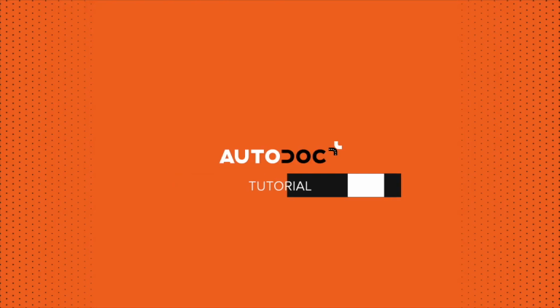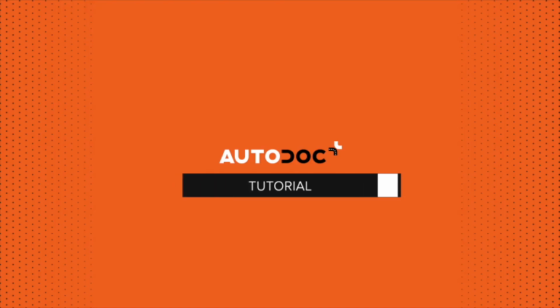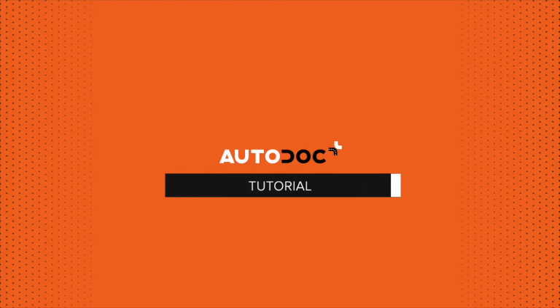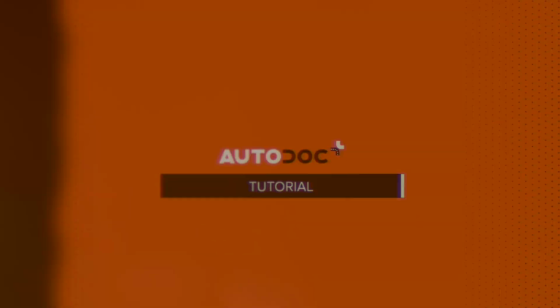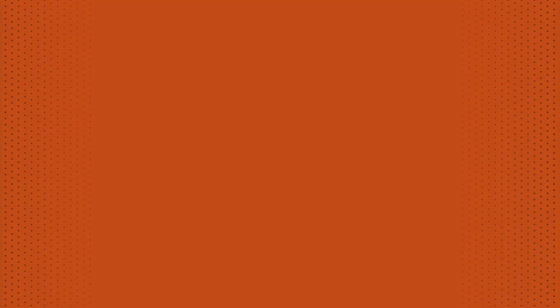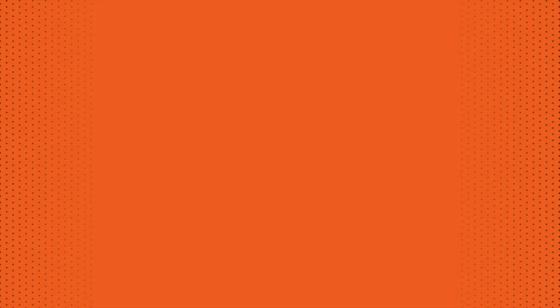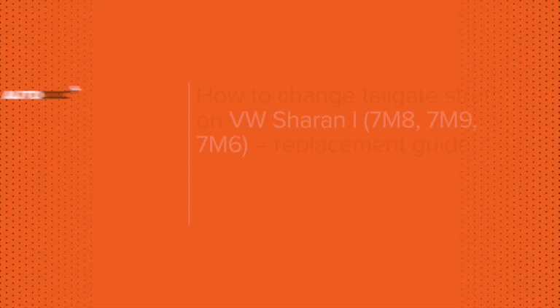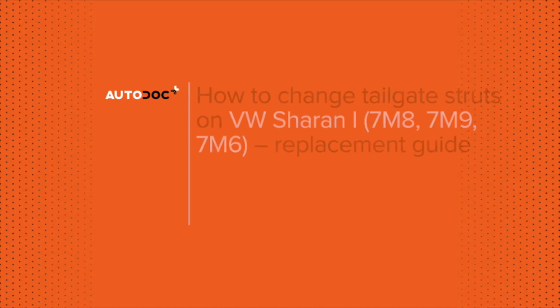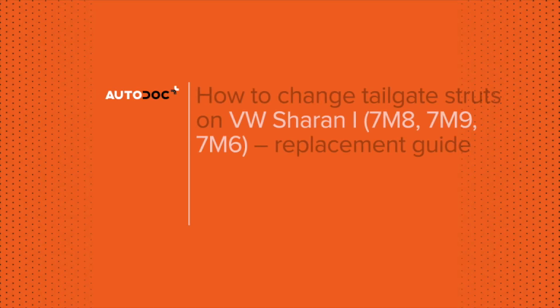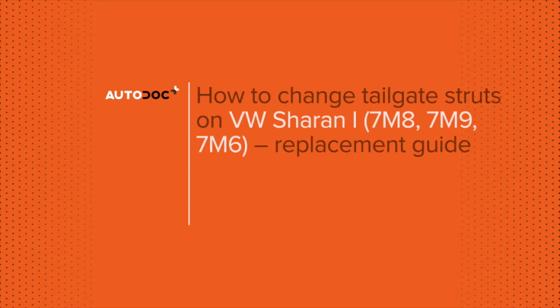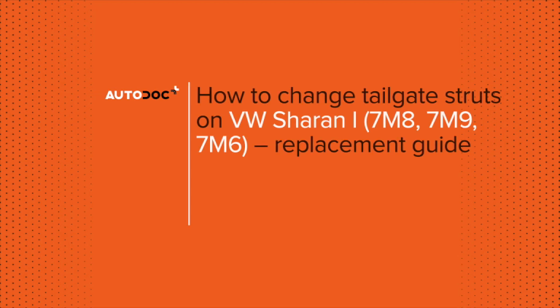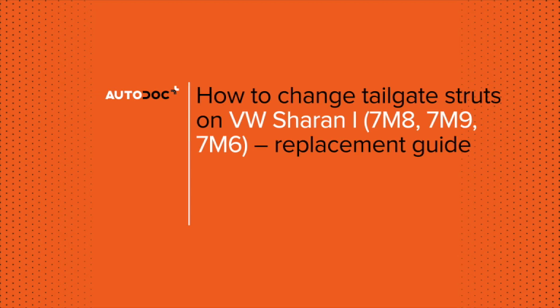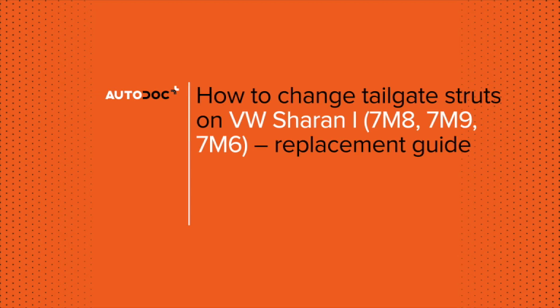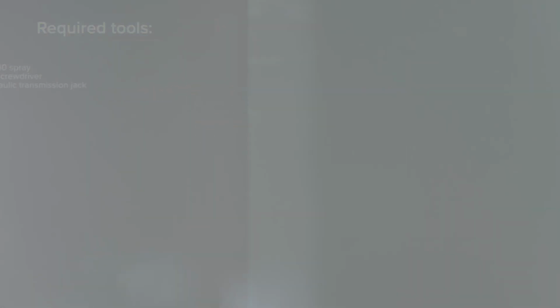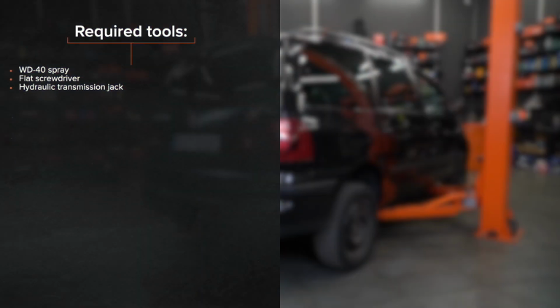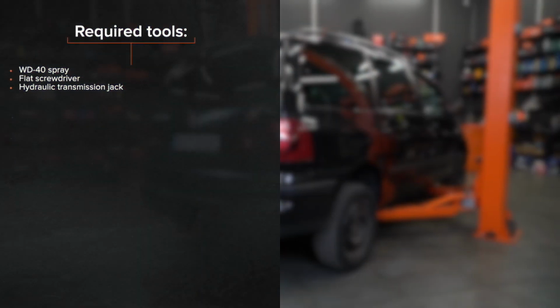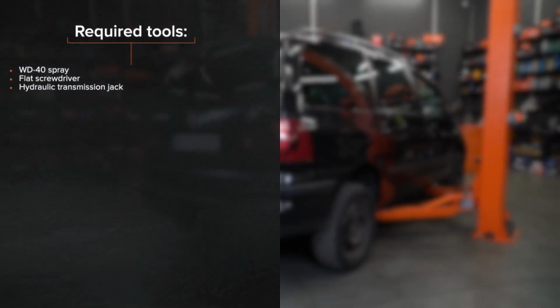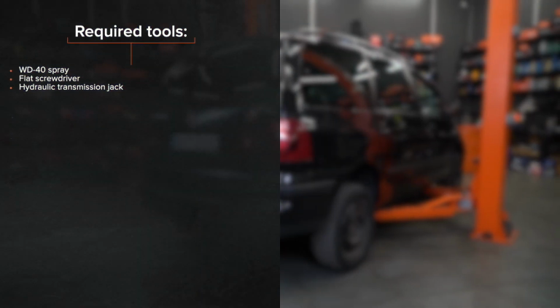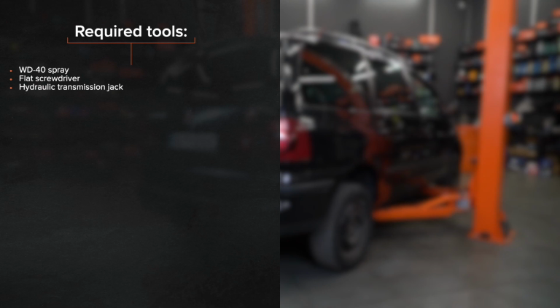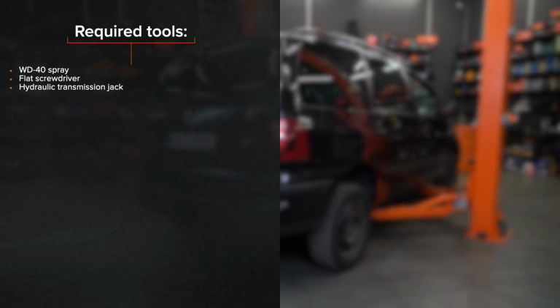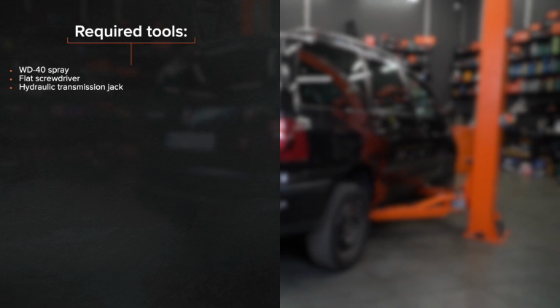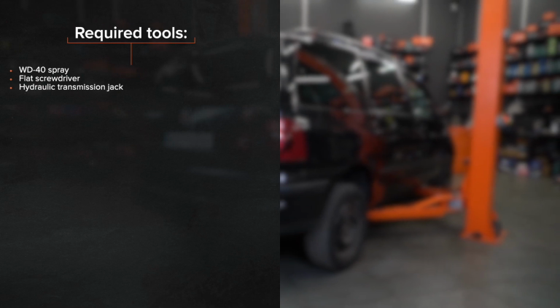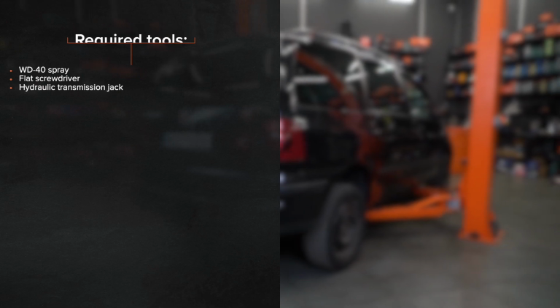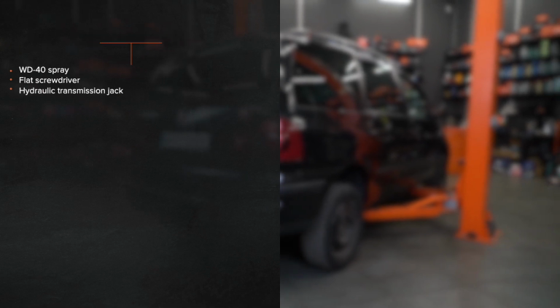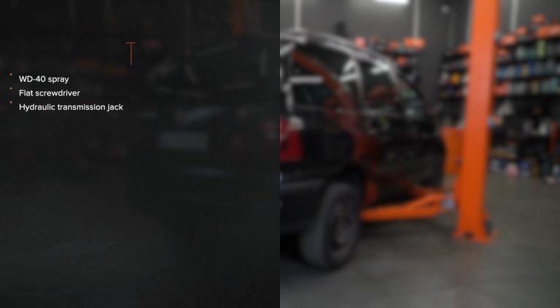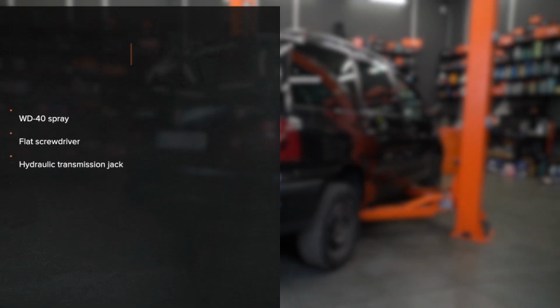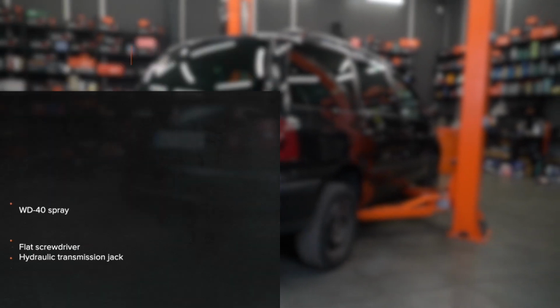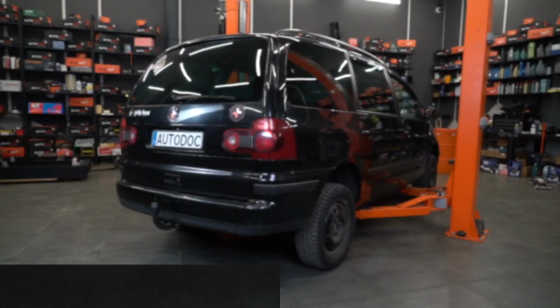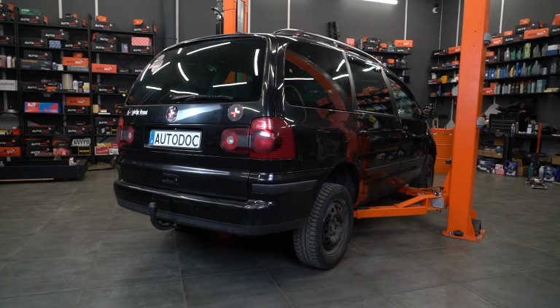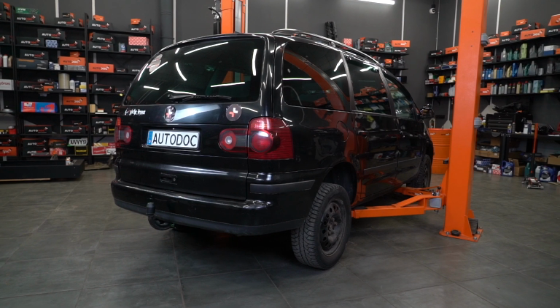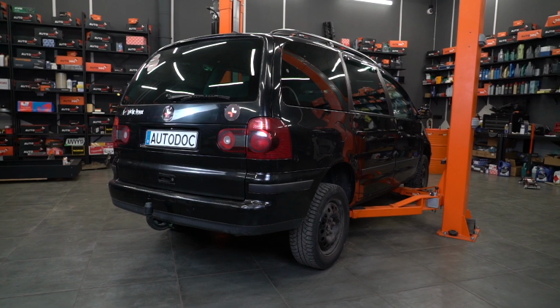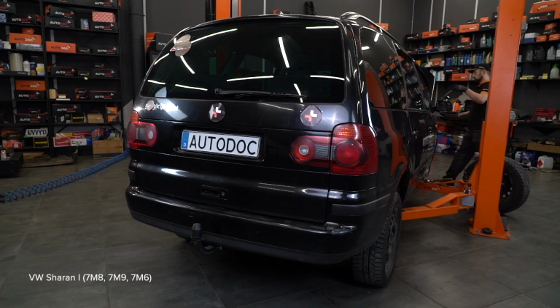Hi everybody! Here's the latest installment of AutoDoc's video tutorials on replacing car parts.